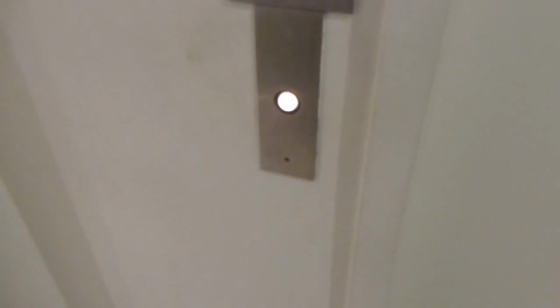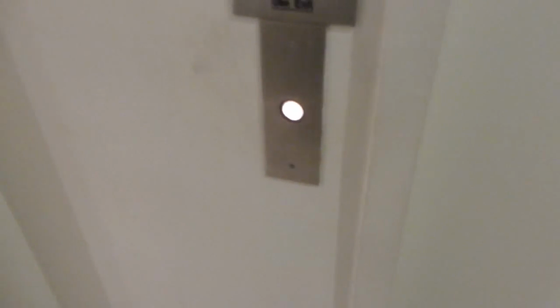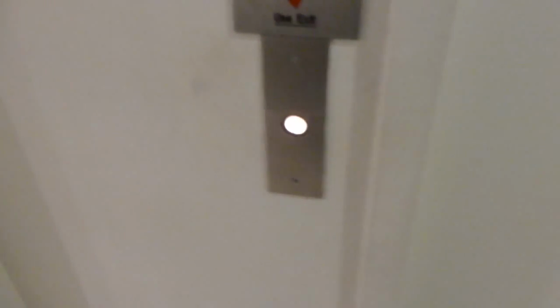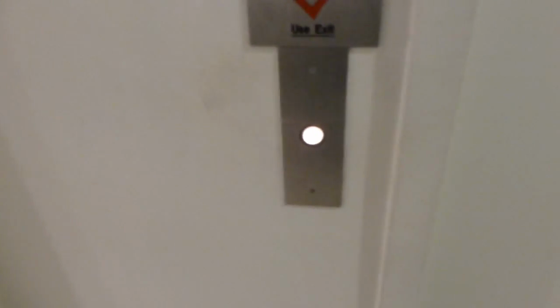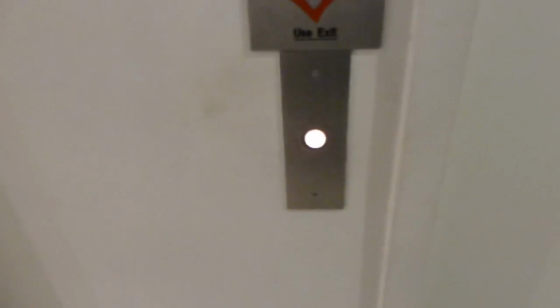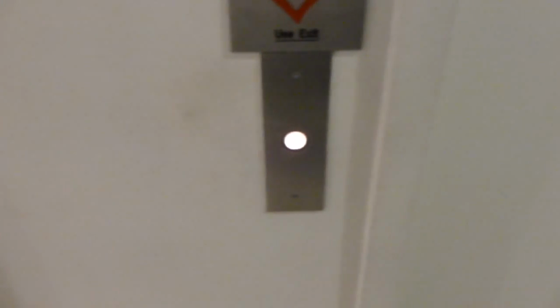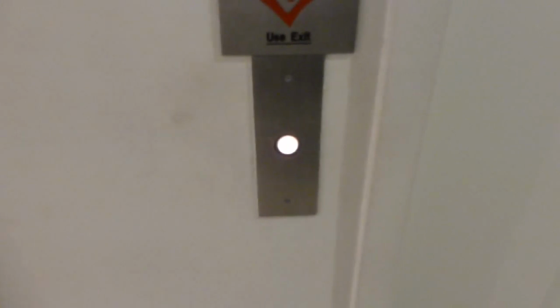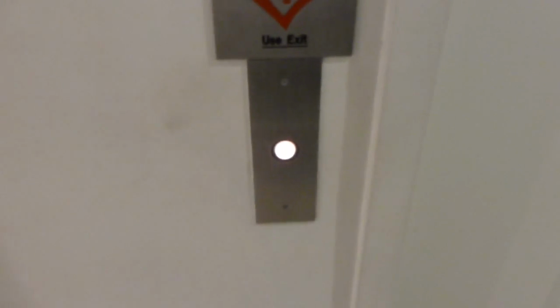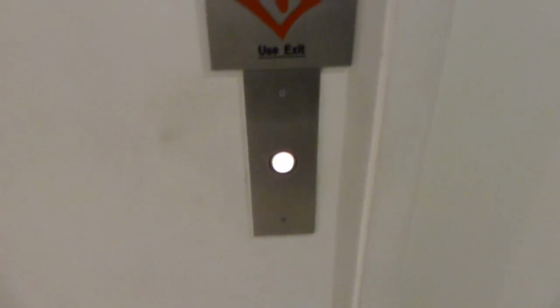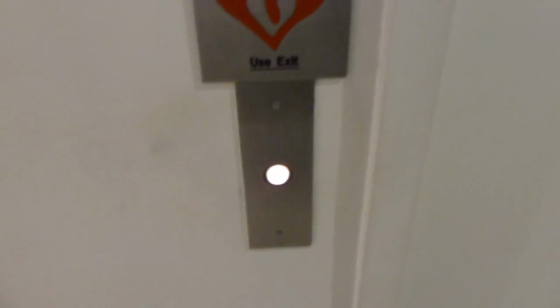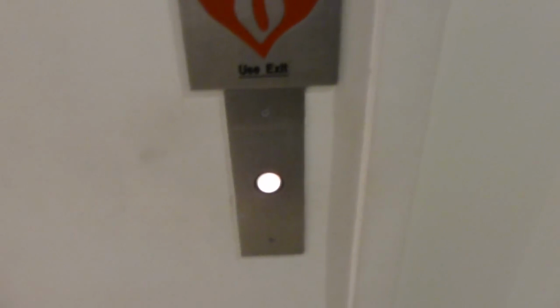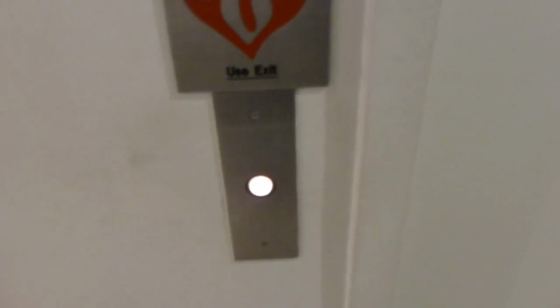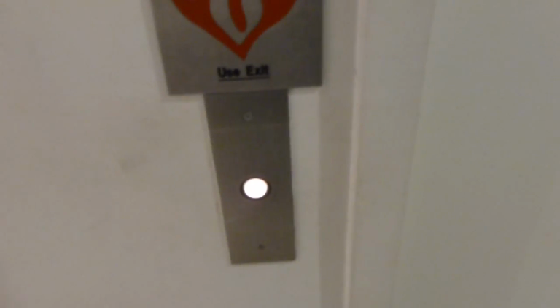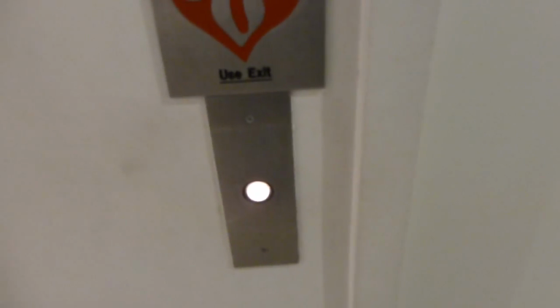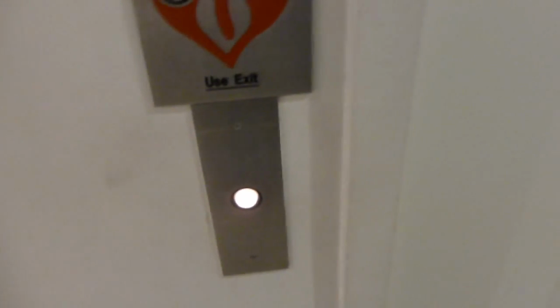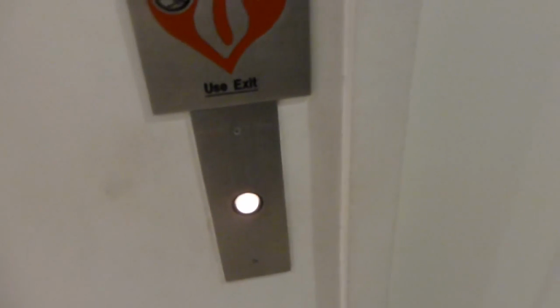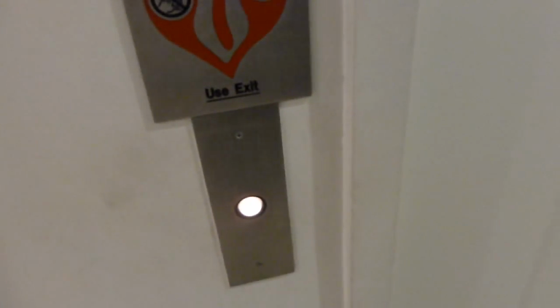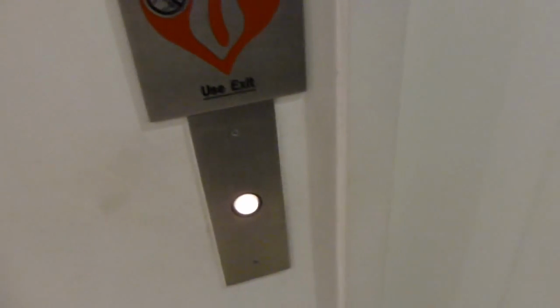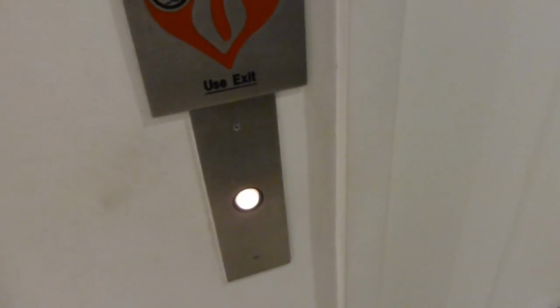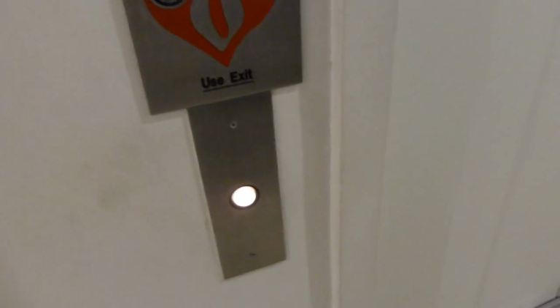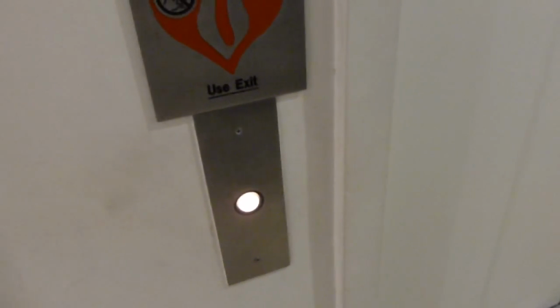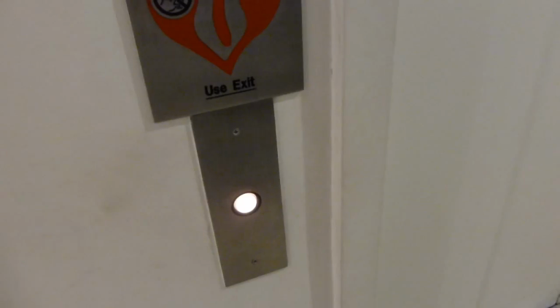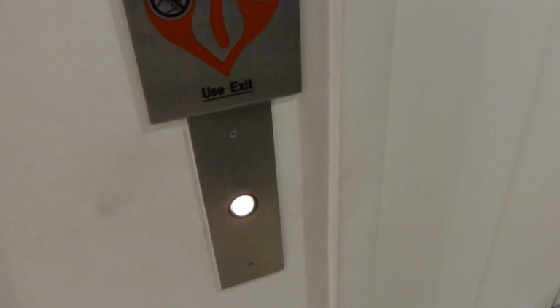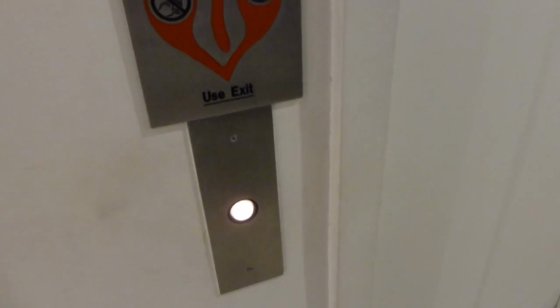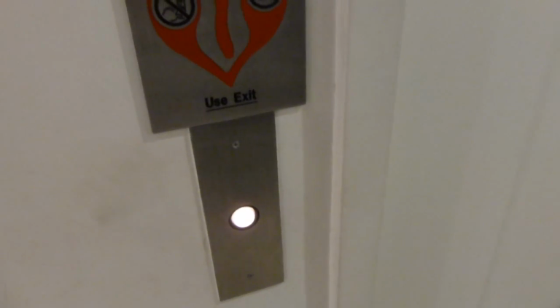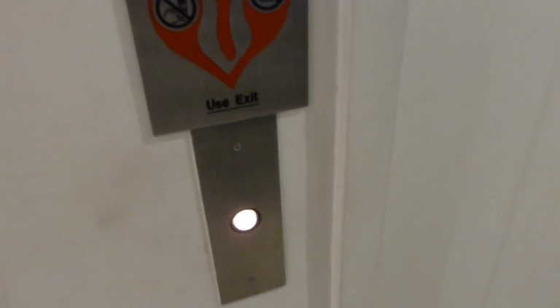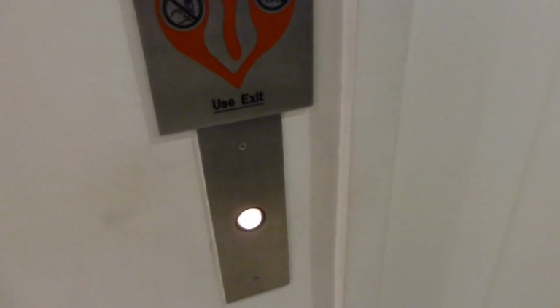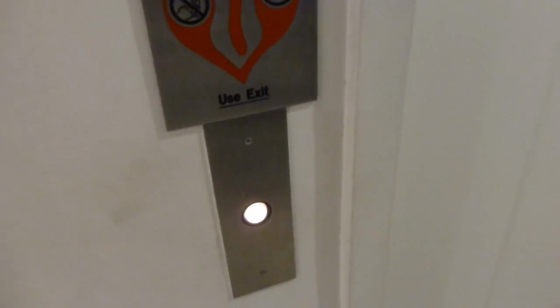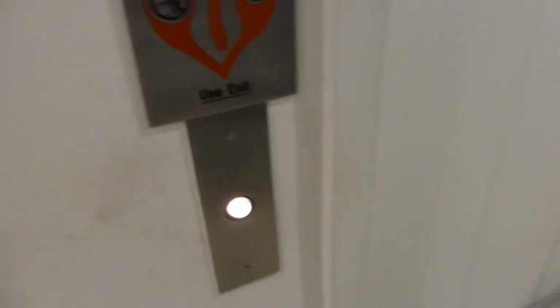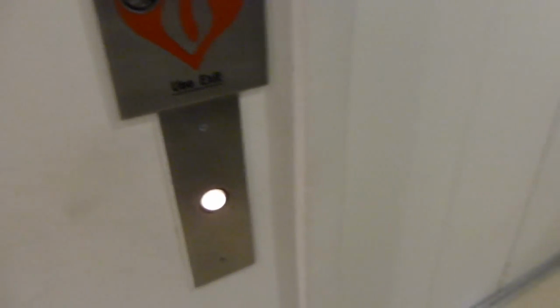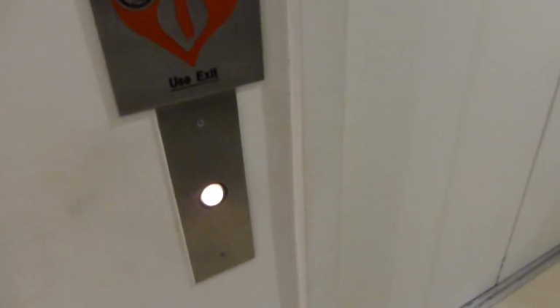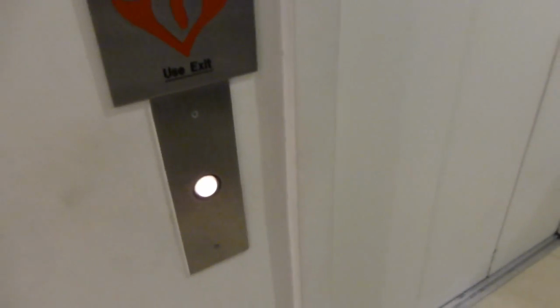This is the elevator at XXI at Fair Oaks Mall in Fairfax, Virginia.